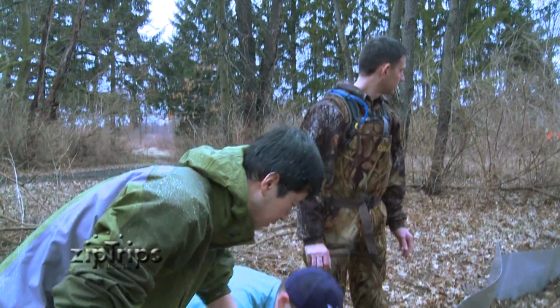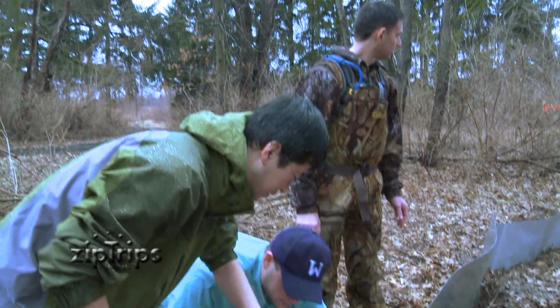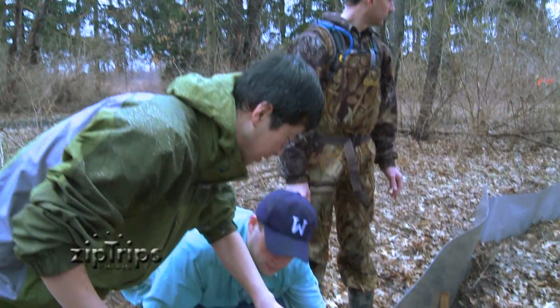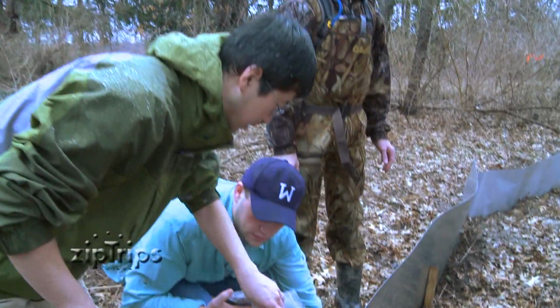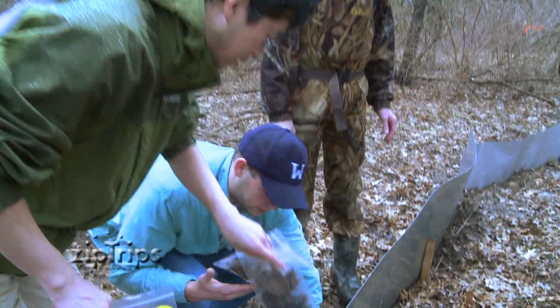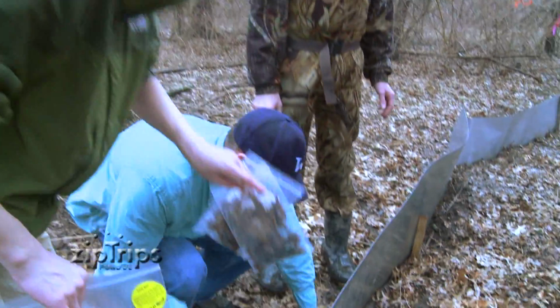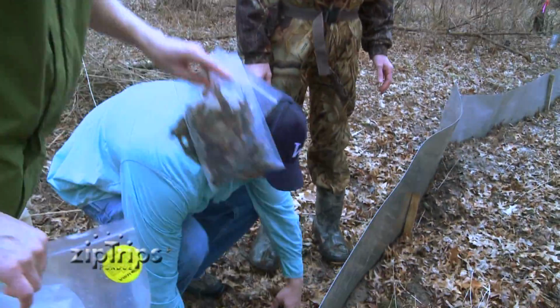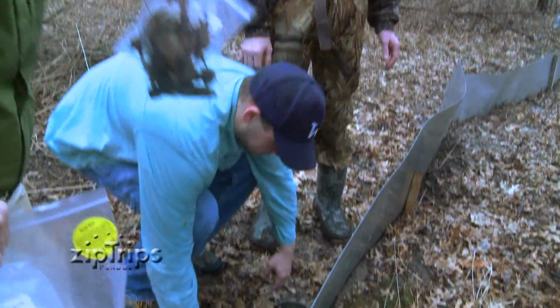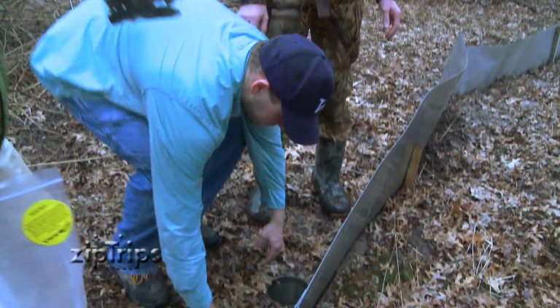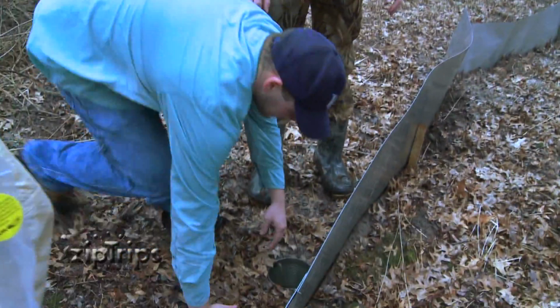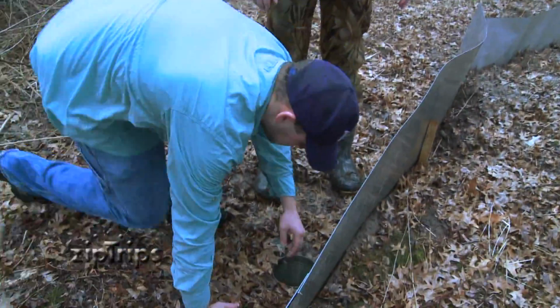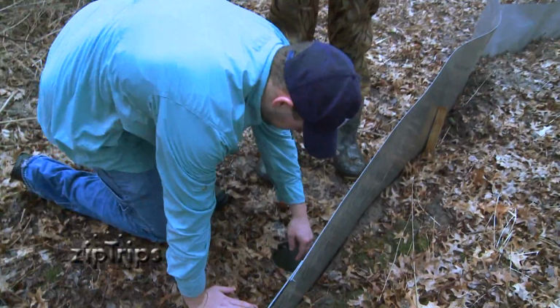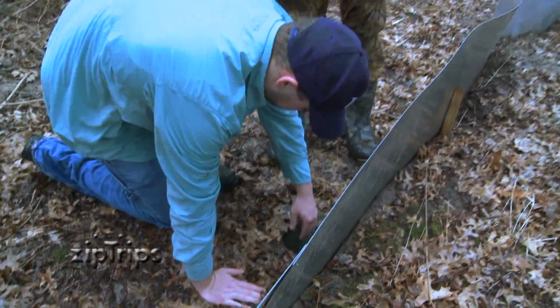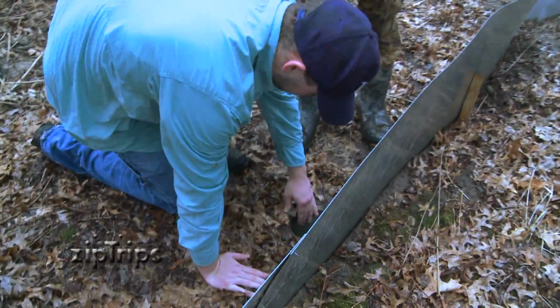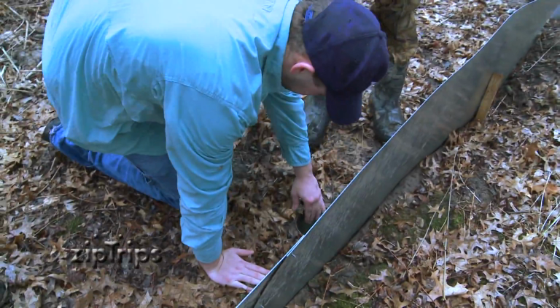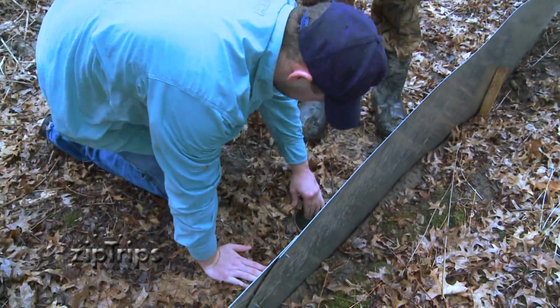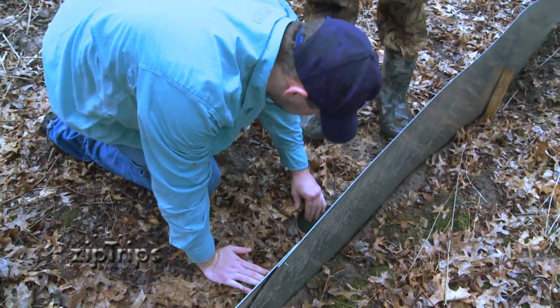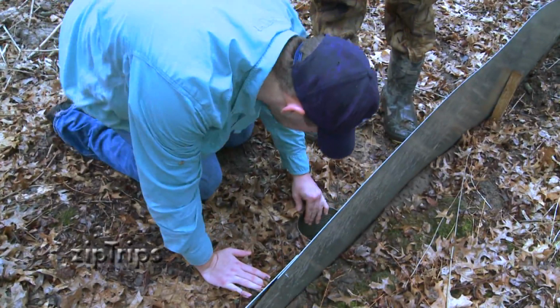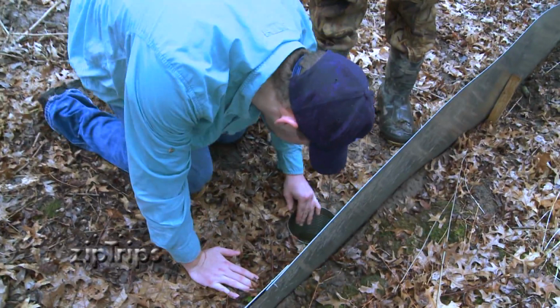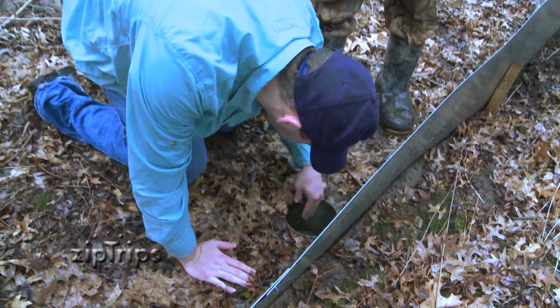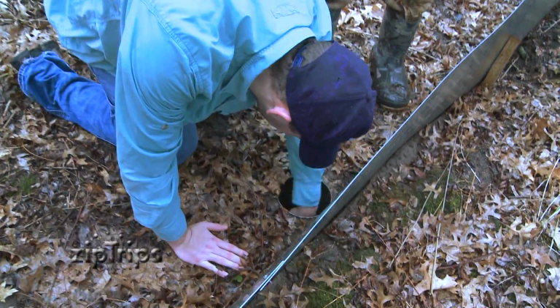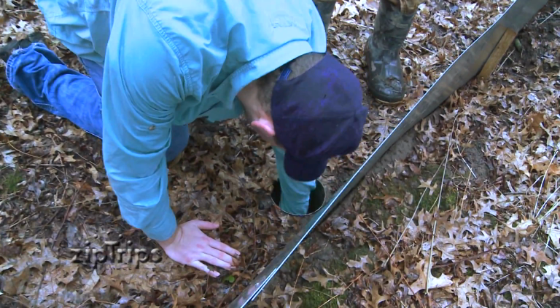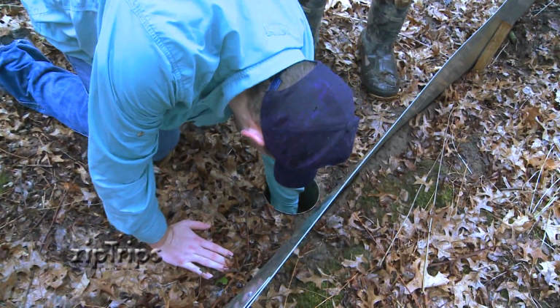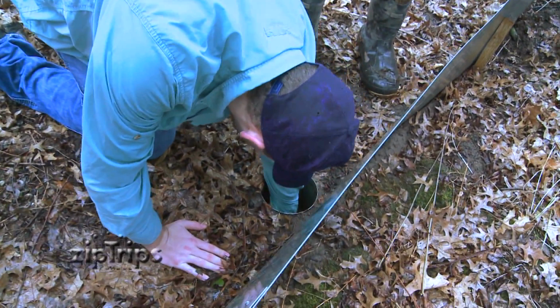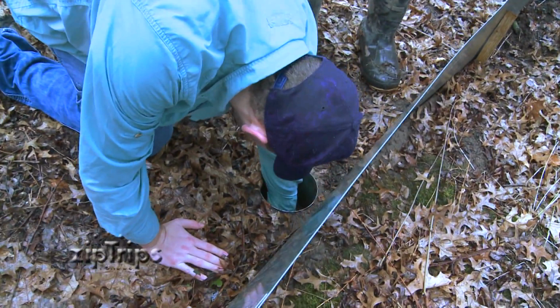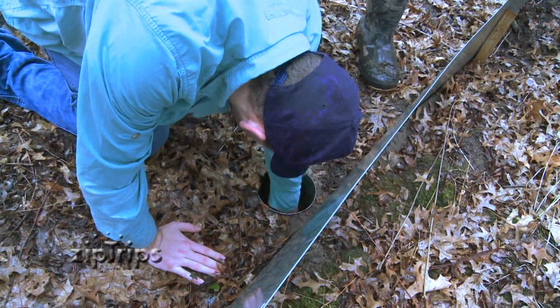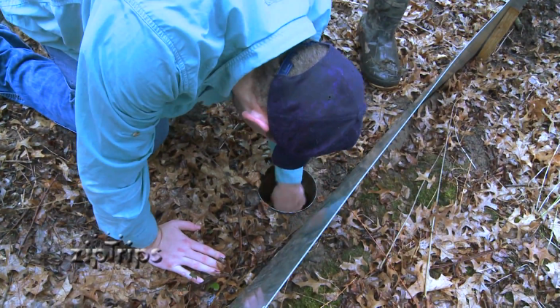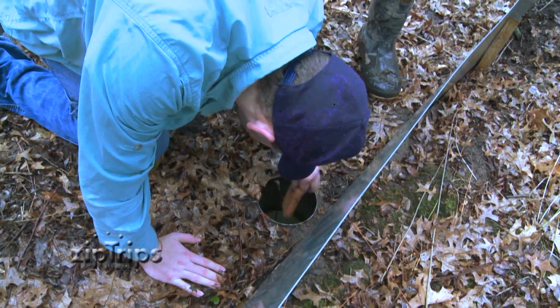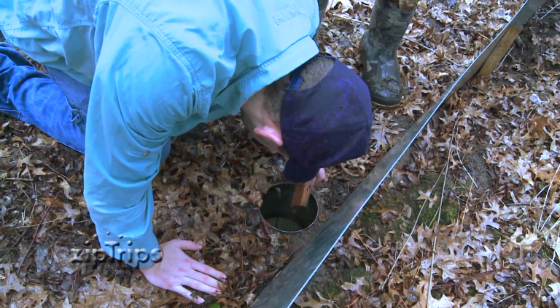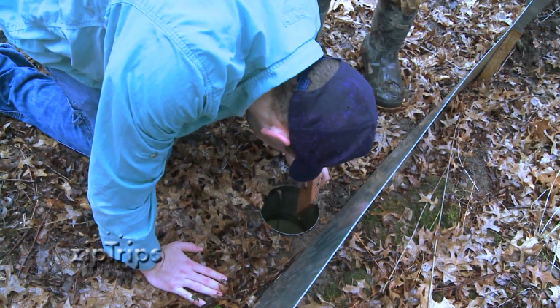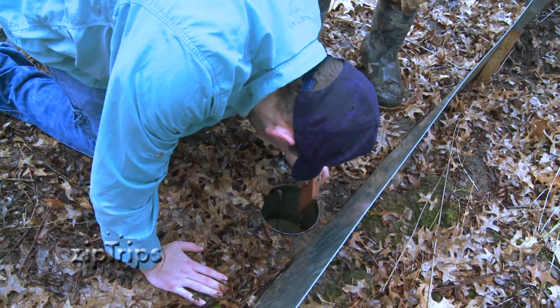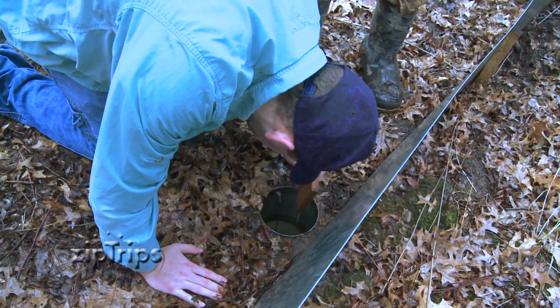Researchers will come every morning and every afternoon and check the traps to ensure that the animals aren't held in the traps longer than necessary.